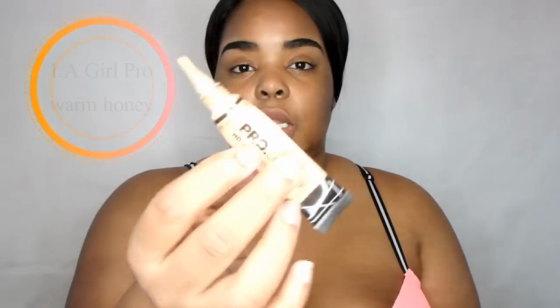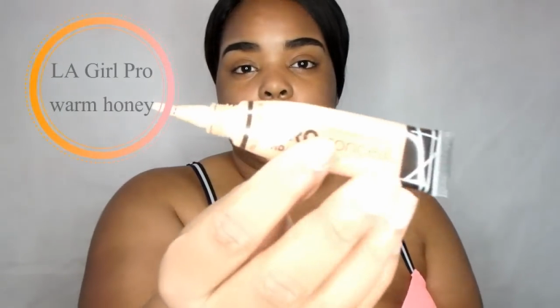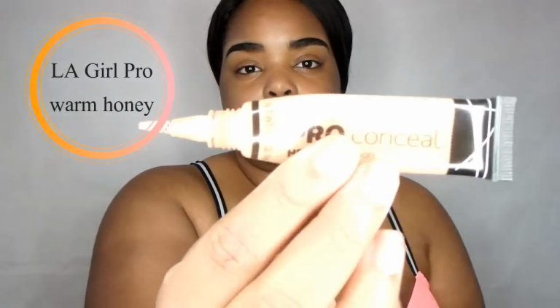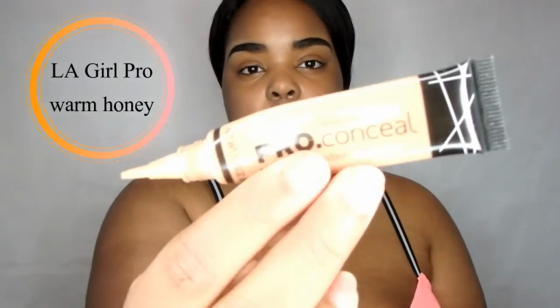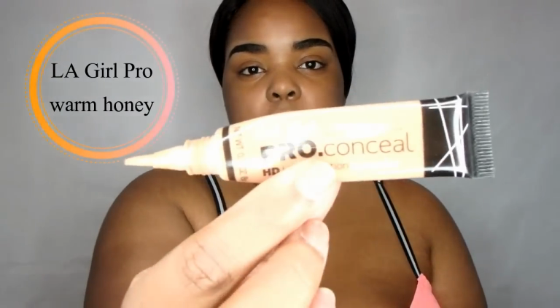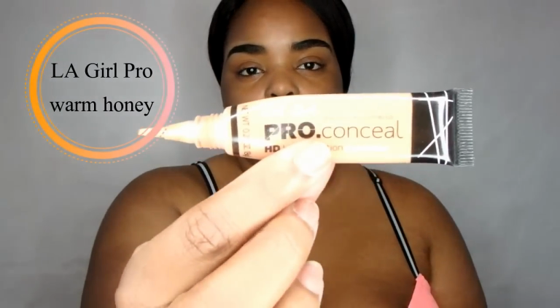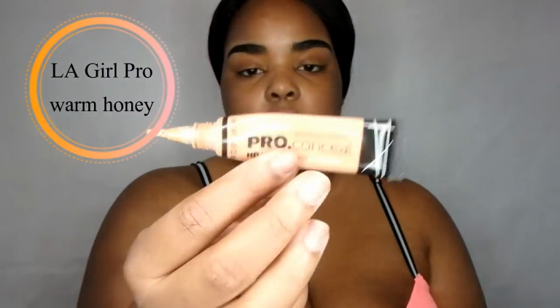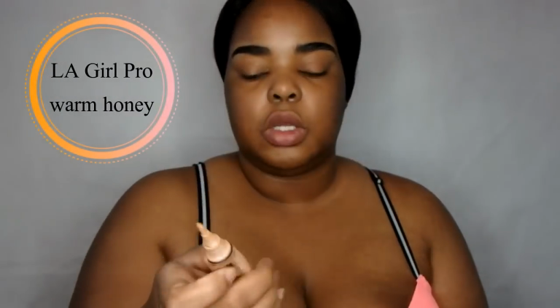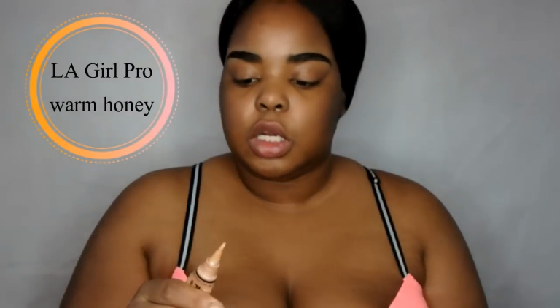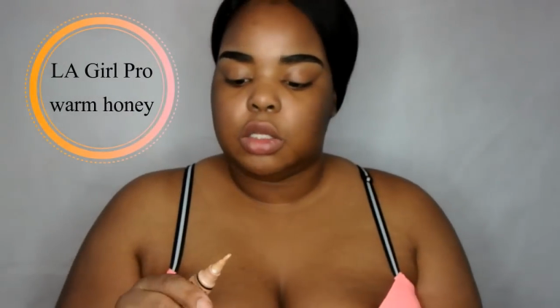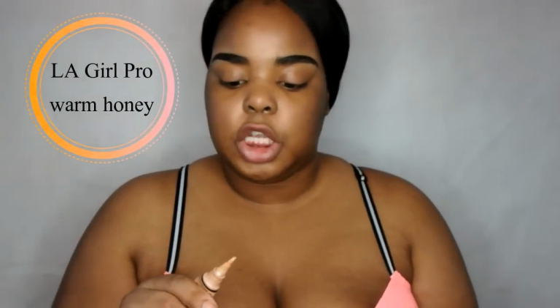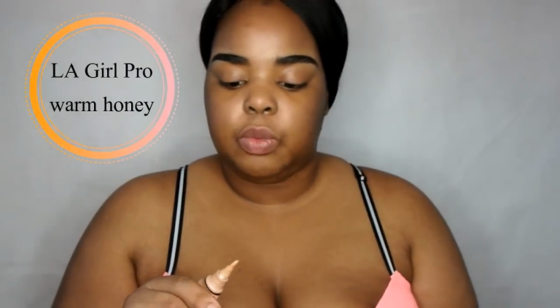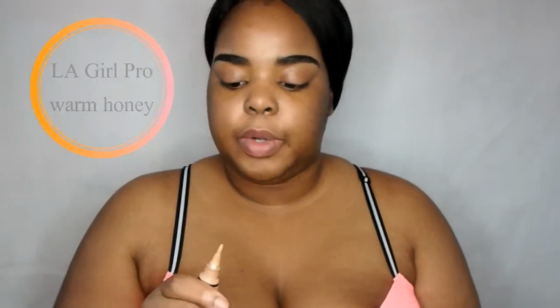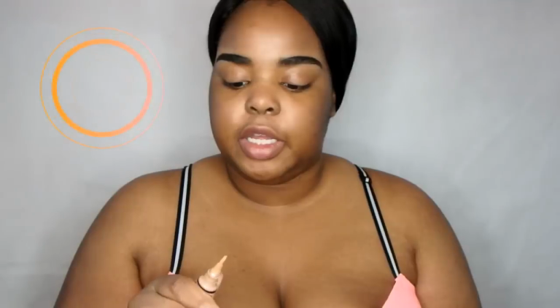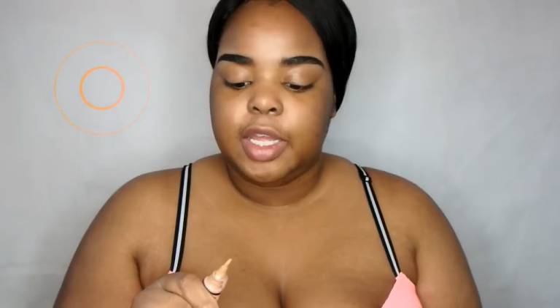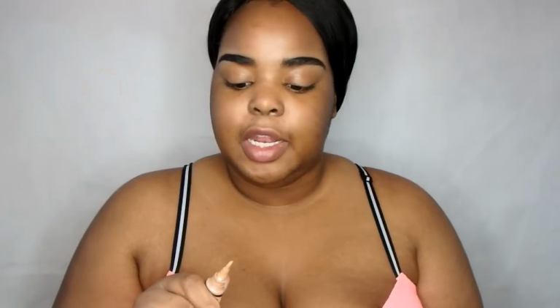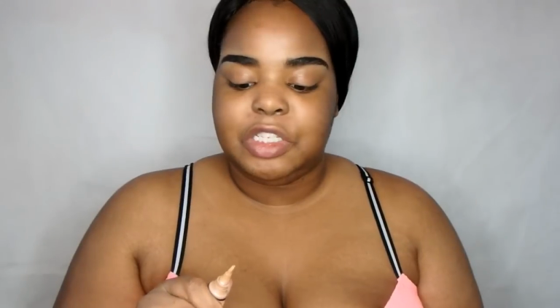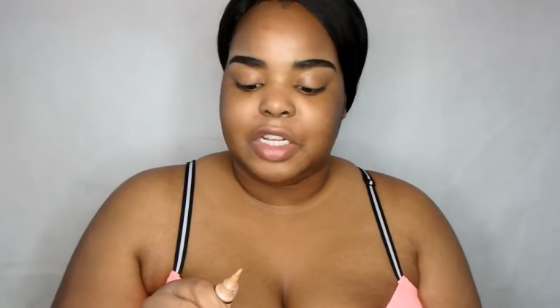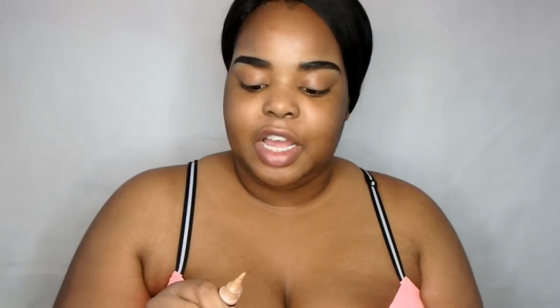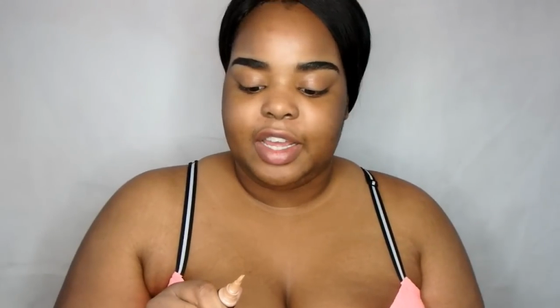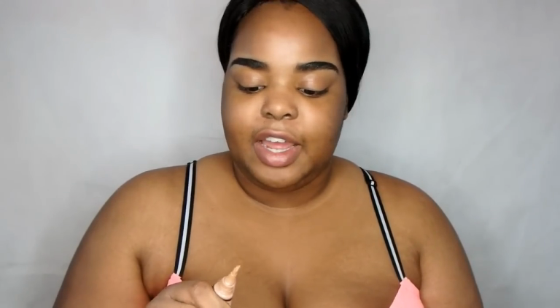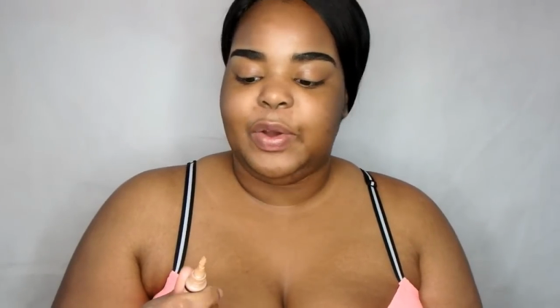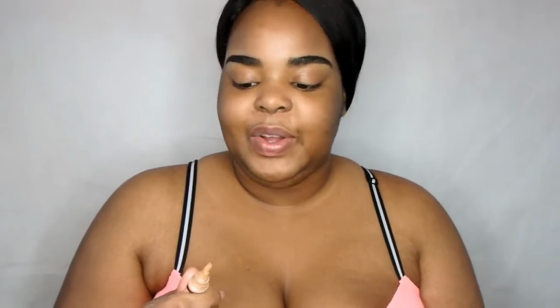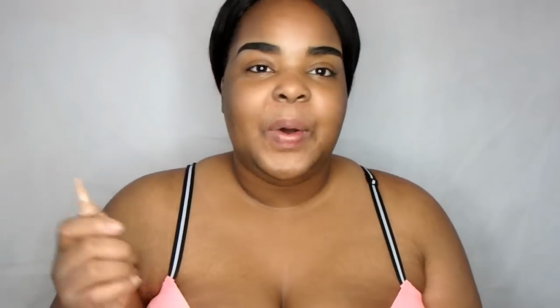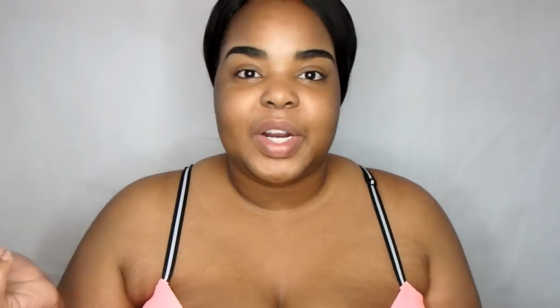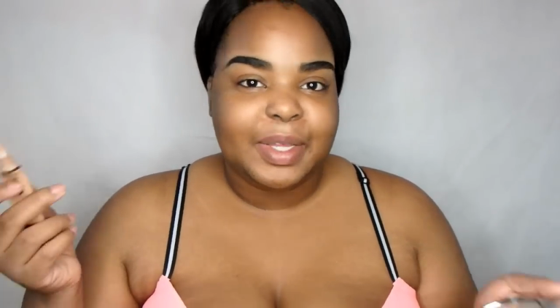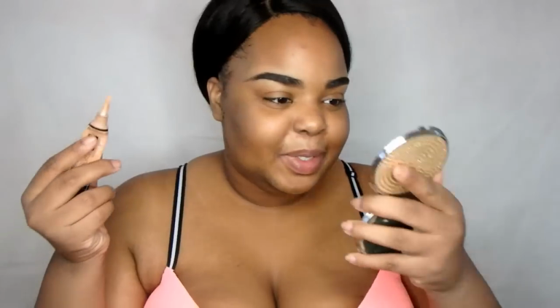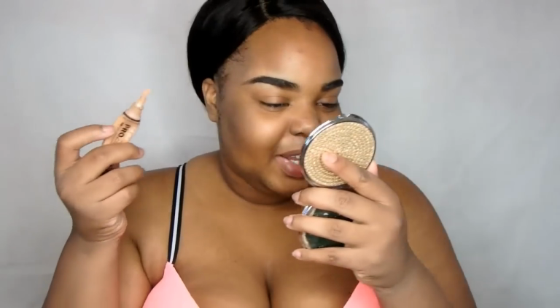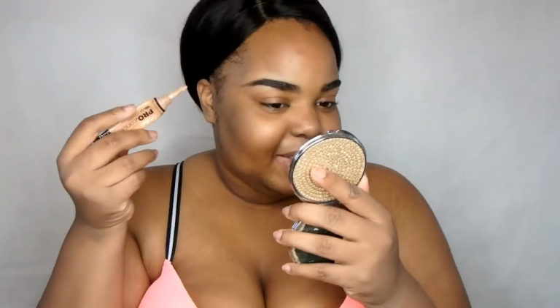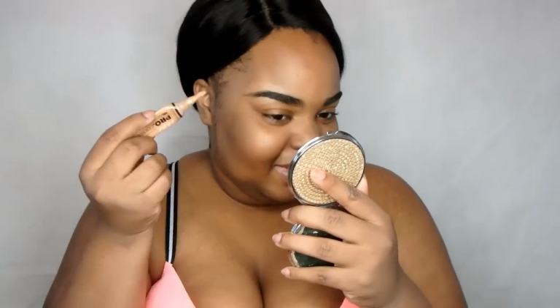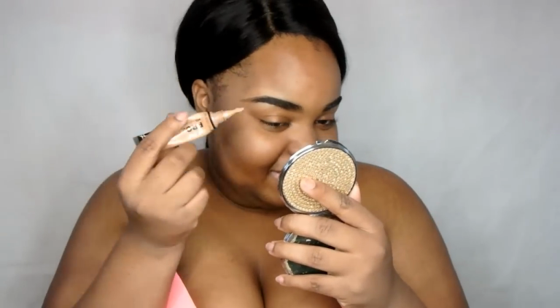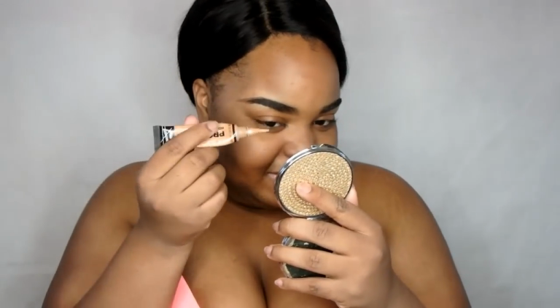This is the LA Girl Pro Conceal in the shade Warm Honey. I'm just talking to y'all like y'all know what I use, but you know.